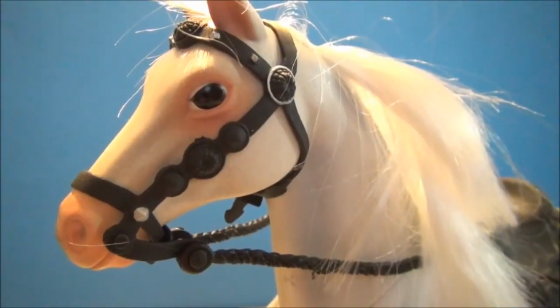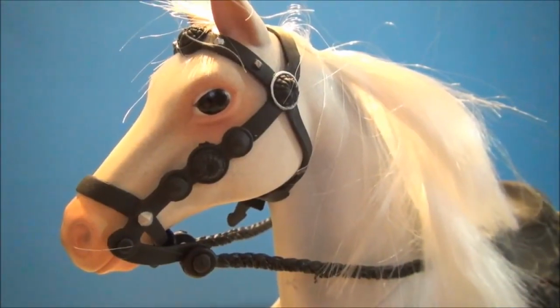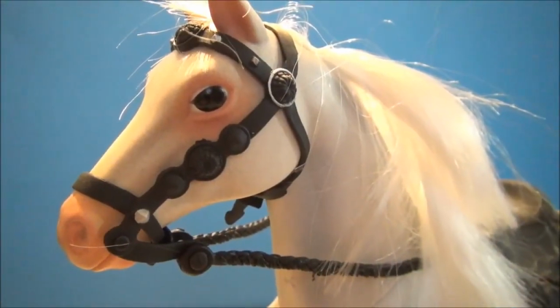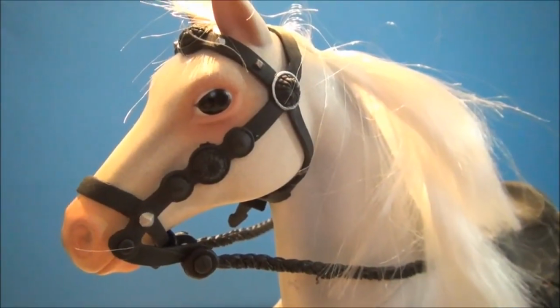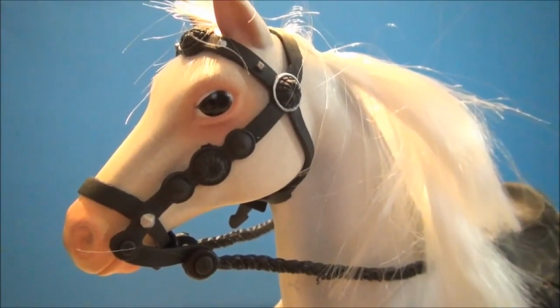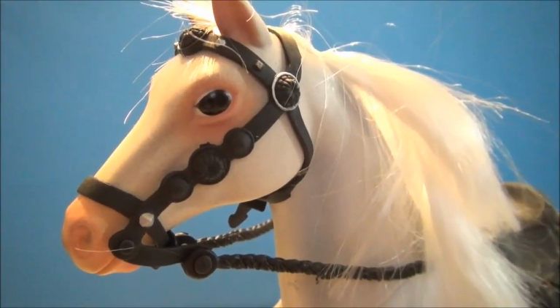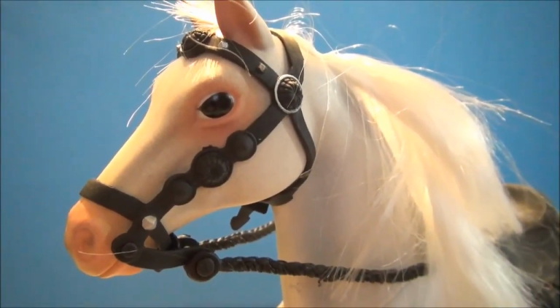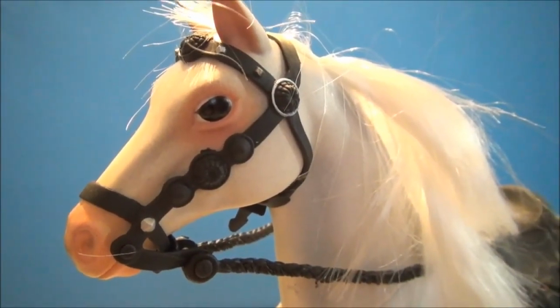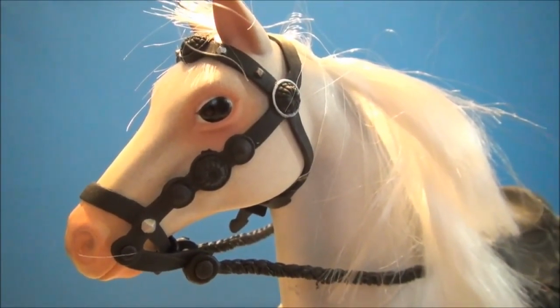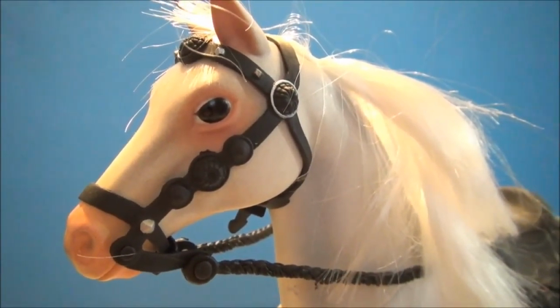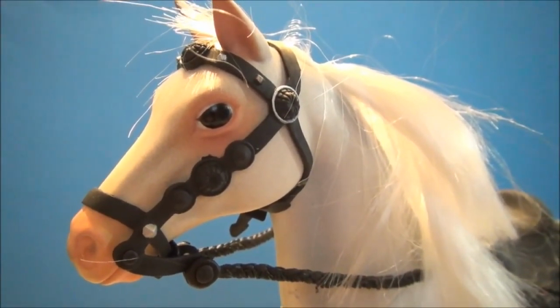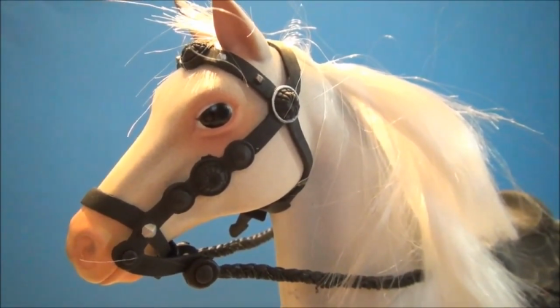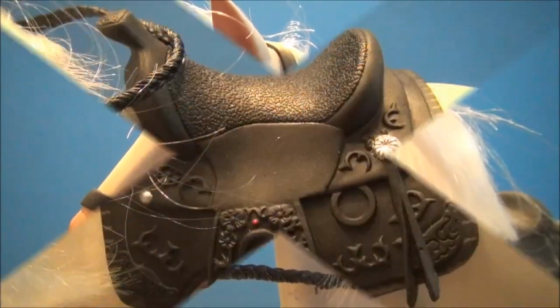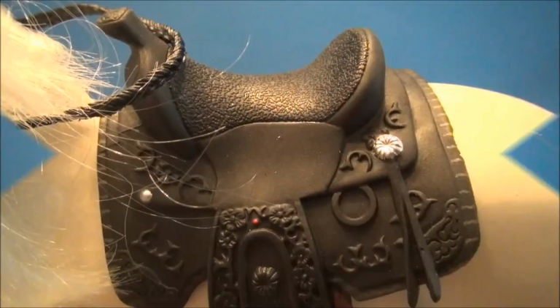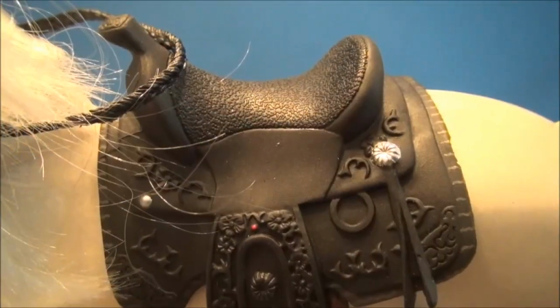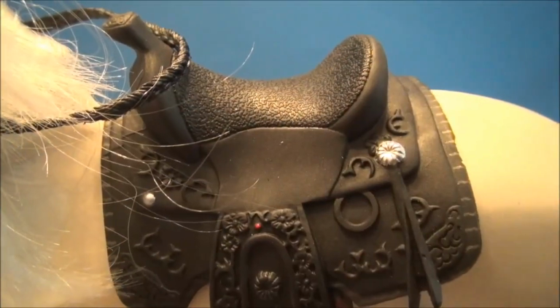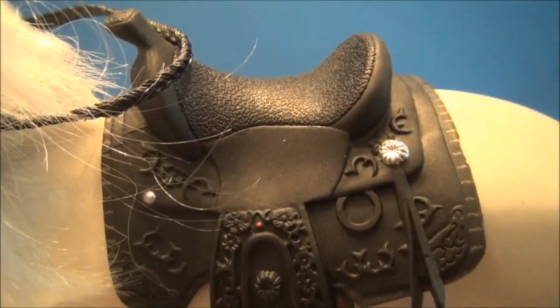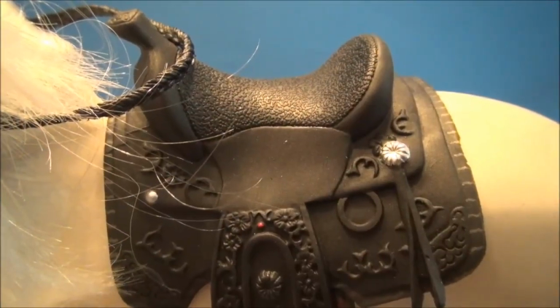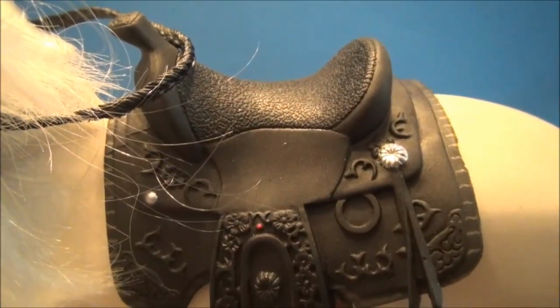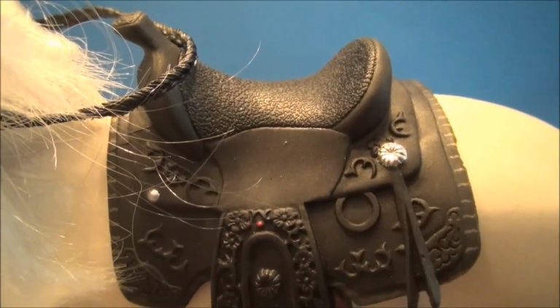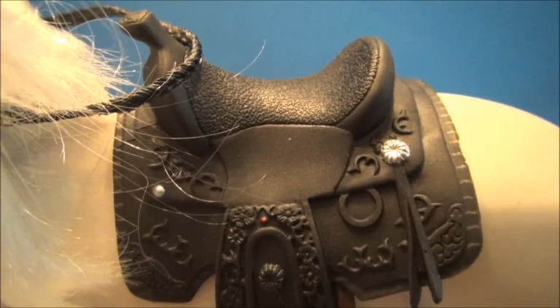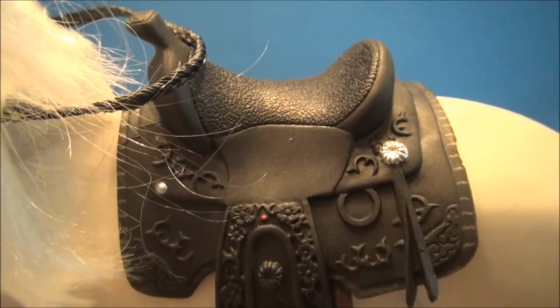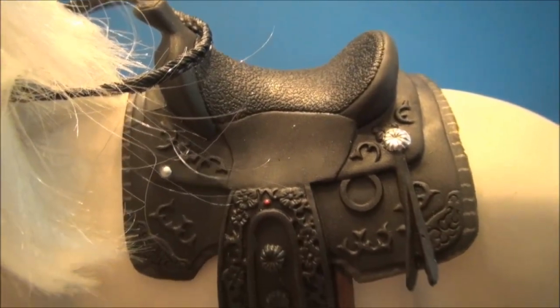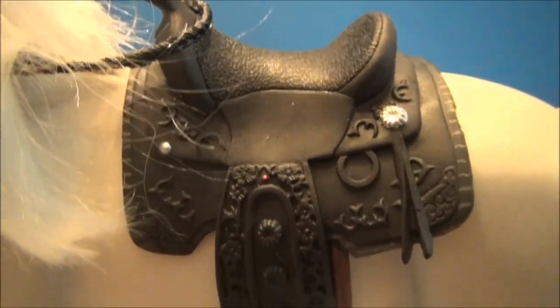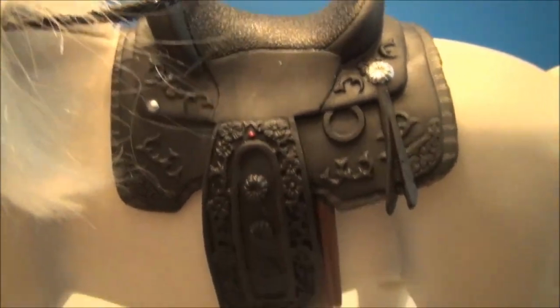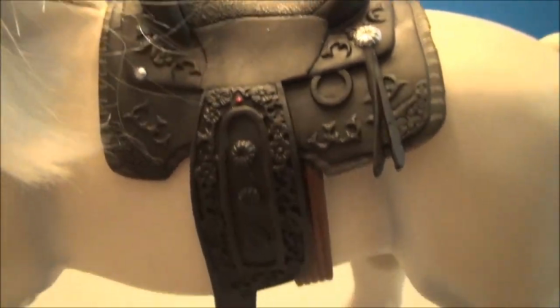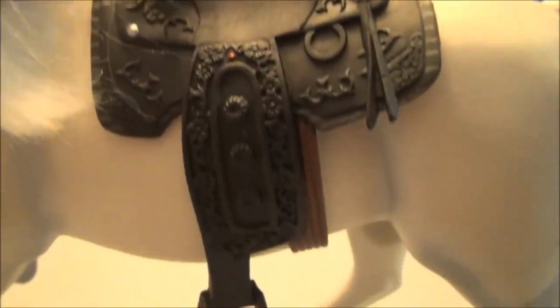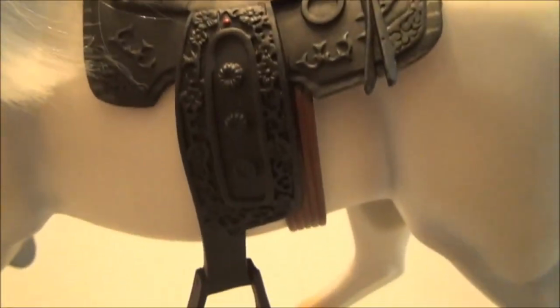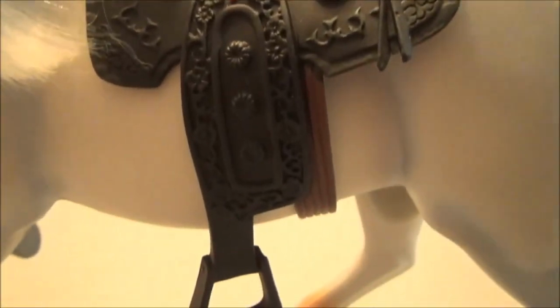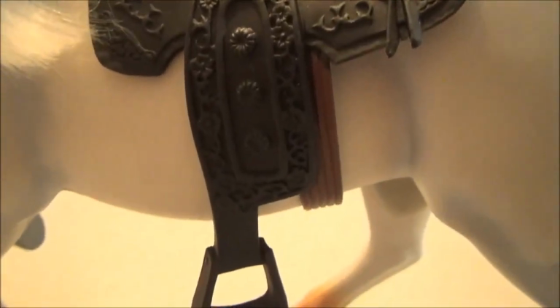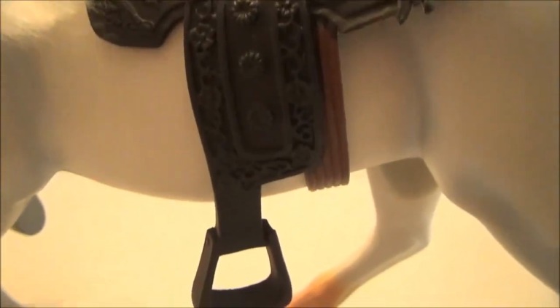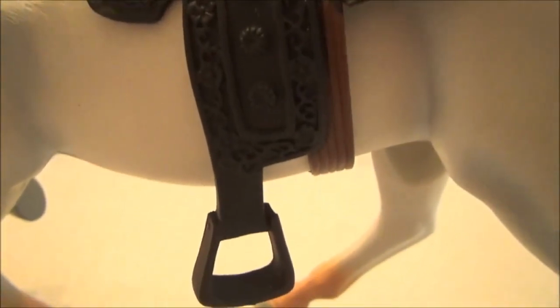Close up with that little horsey head. I just want to show off some of the saddle detail here. Very, very nice.